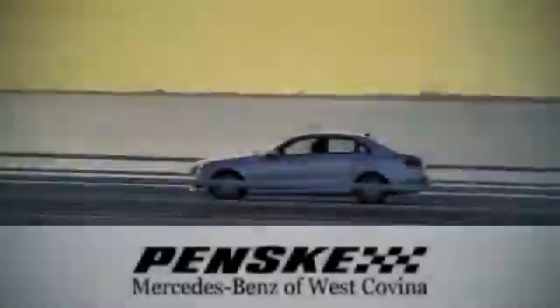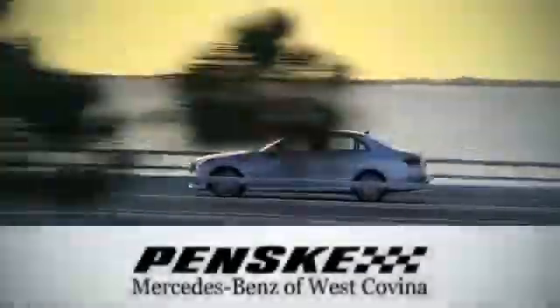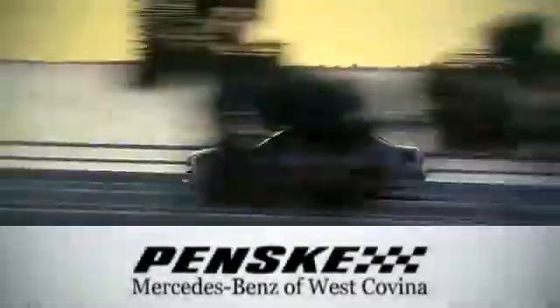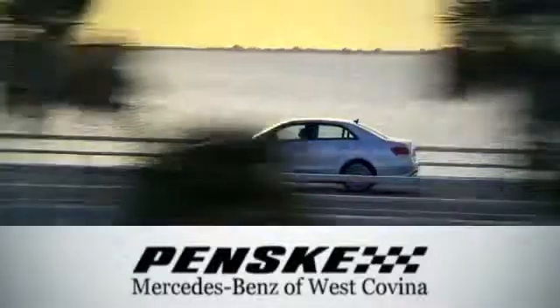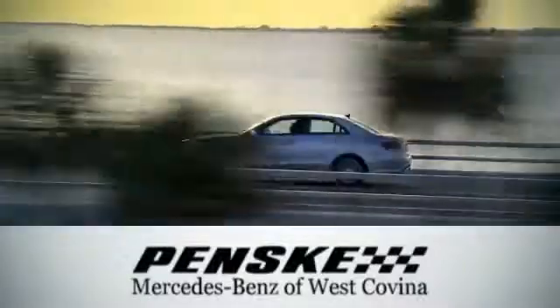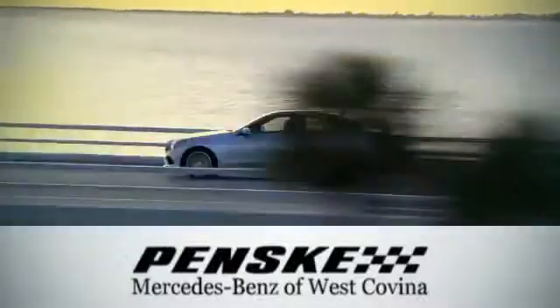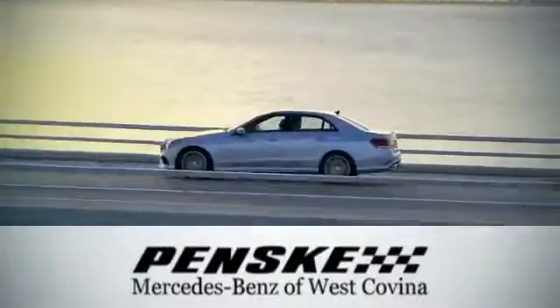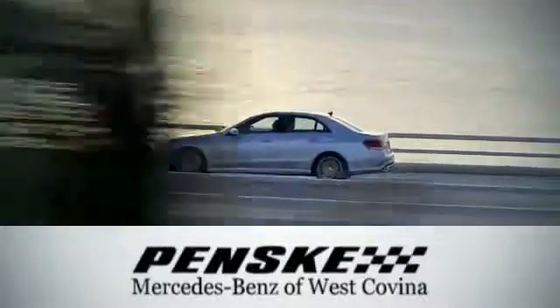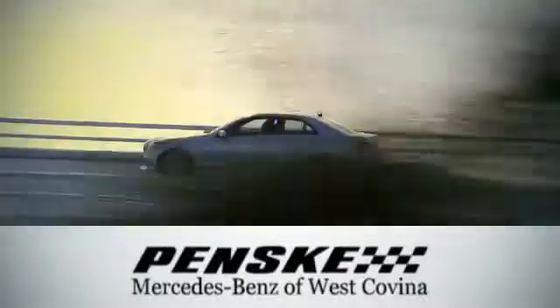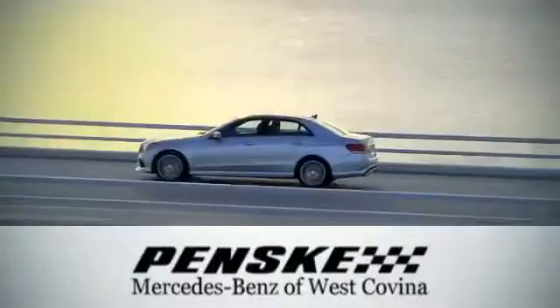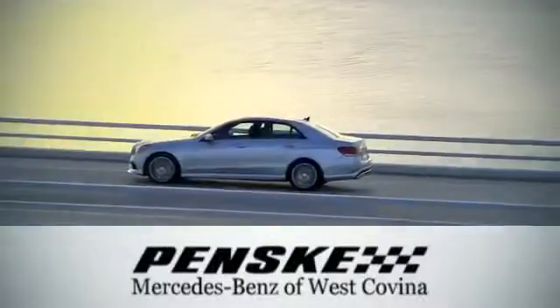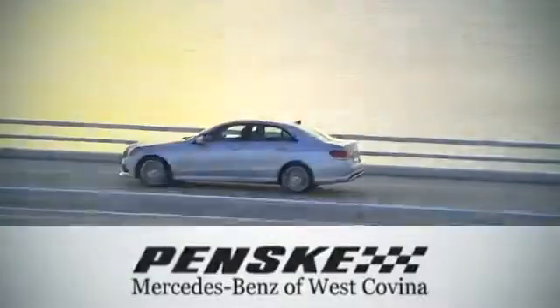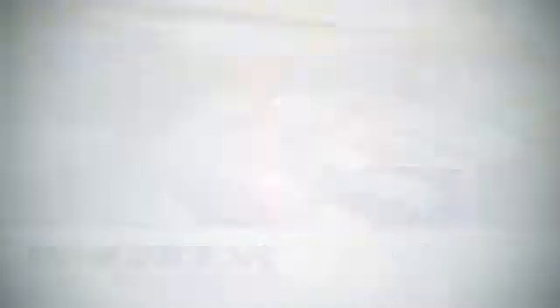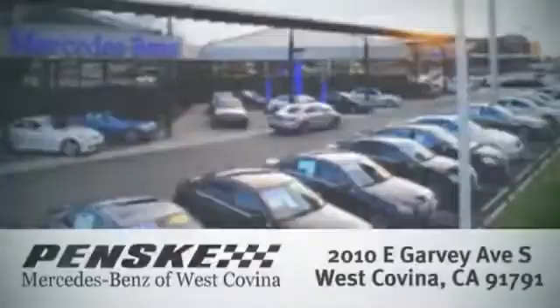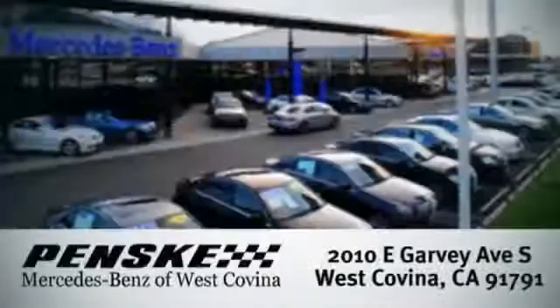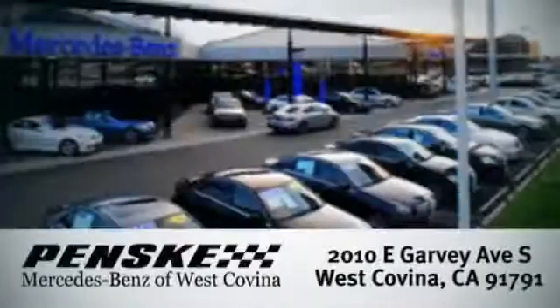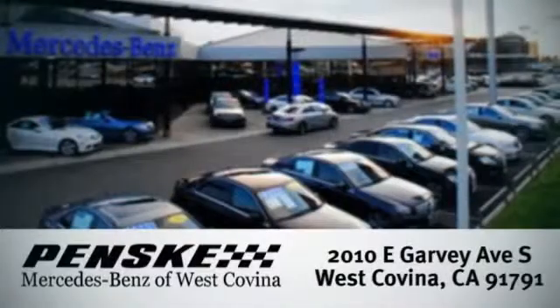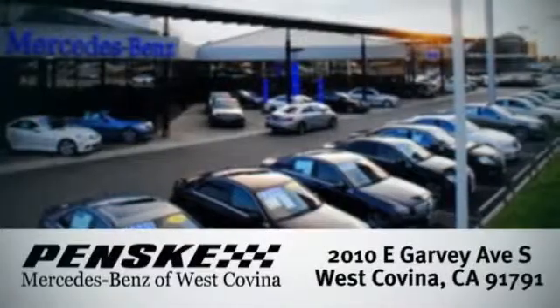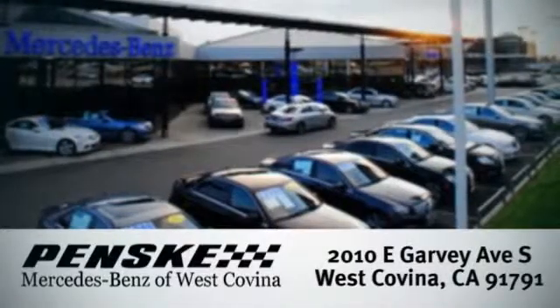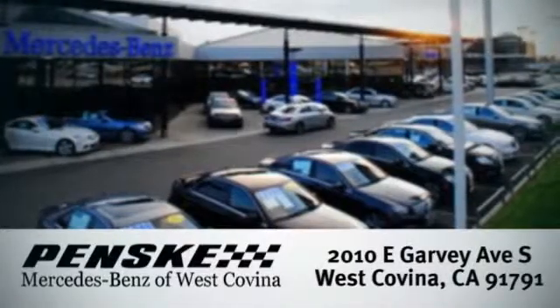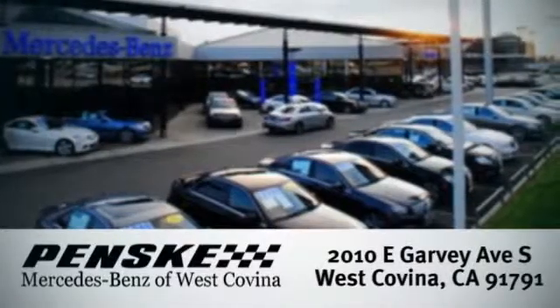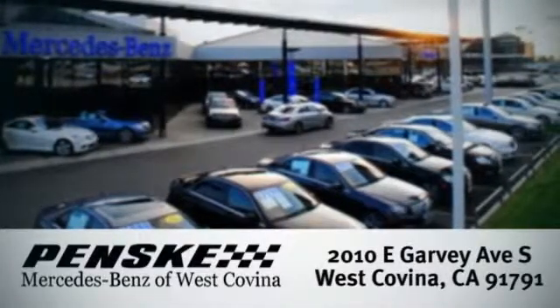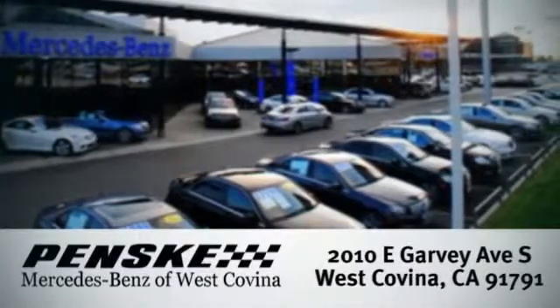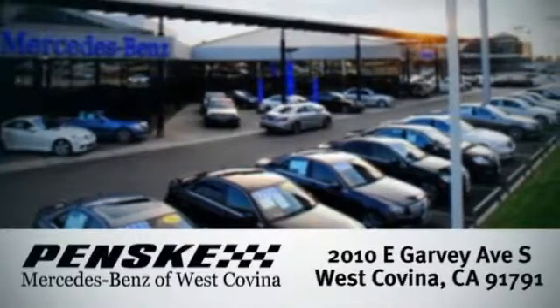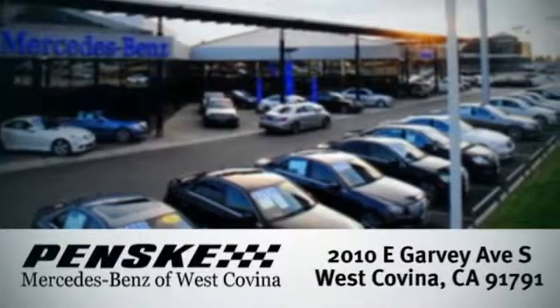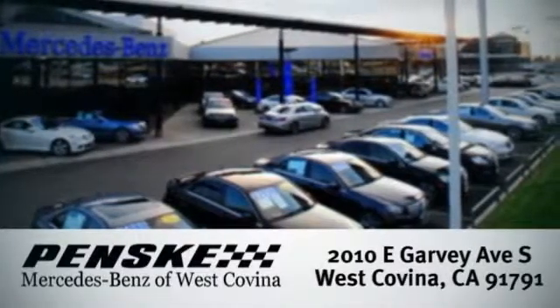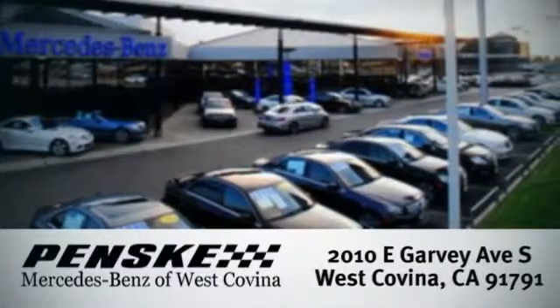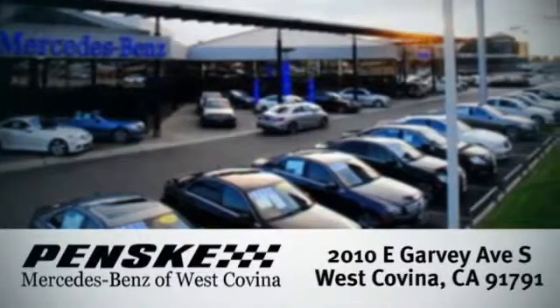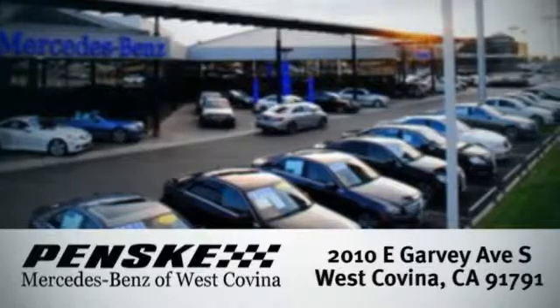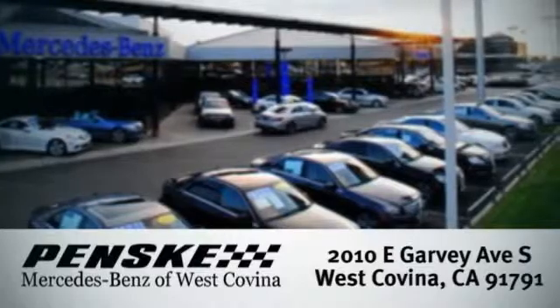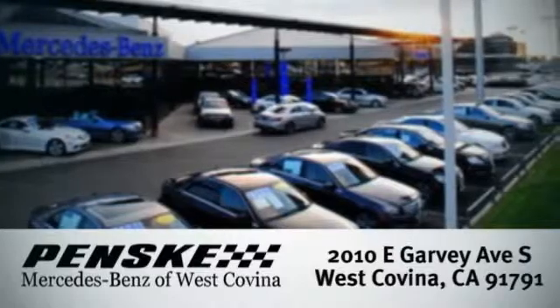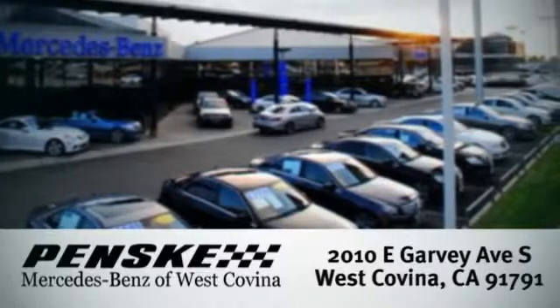Visit today. We're conveniently located at 2010 East Garvey Avenue South in West Covina, California.